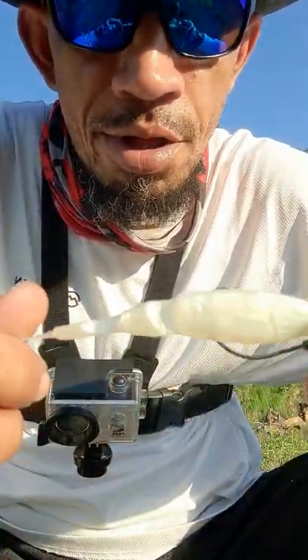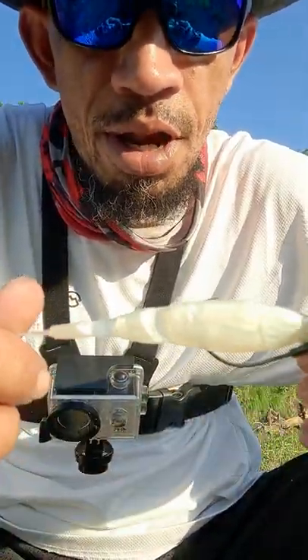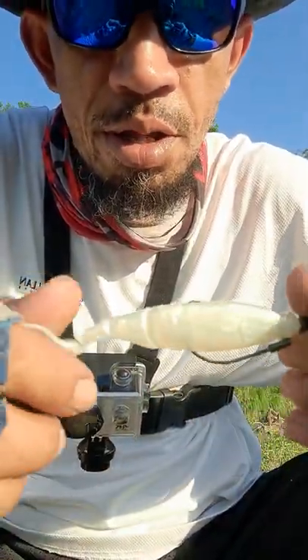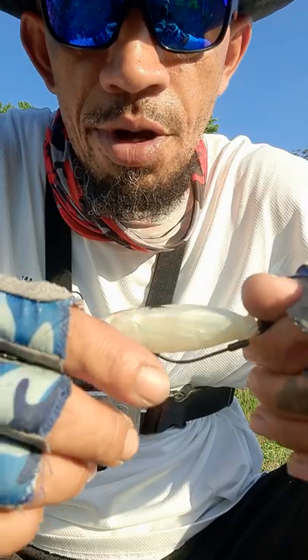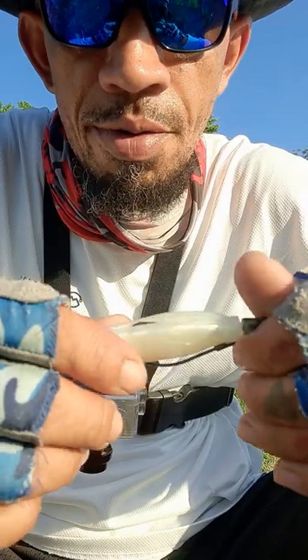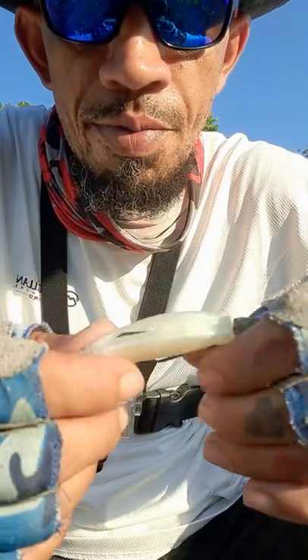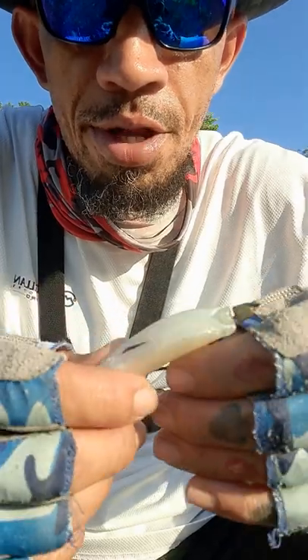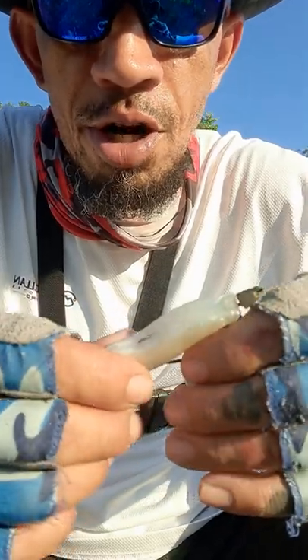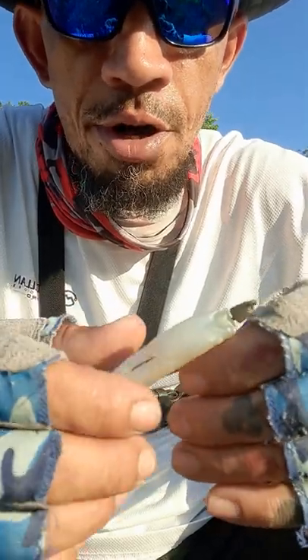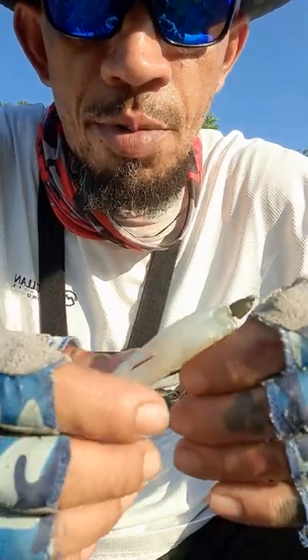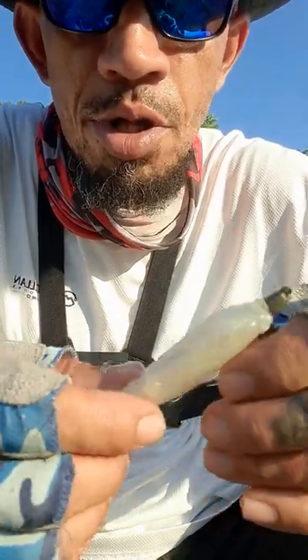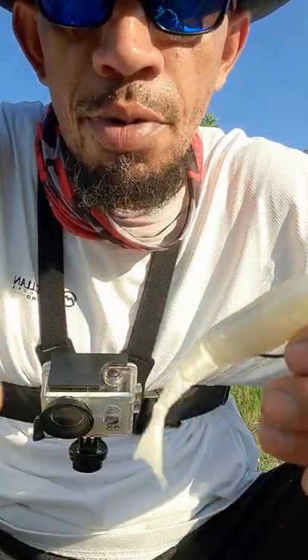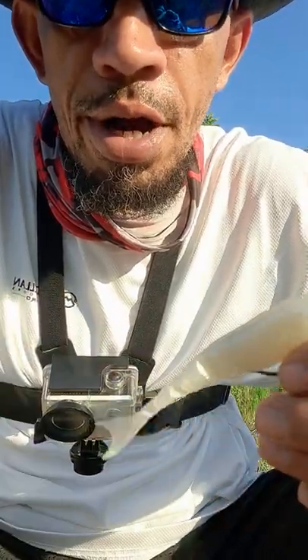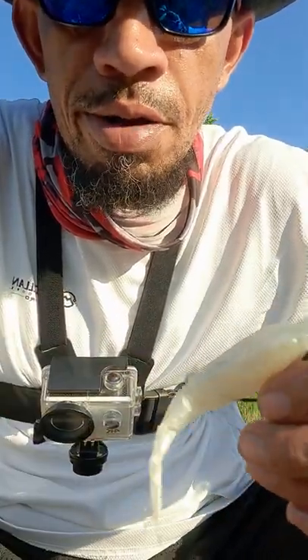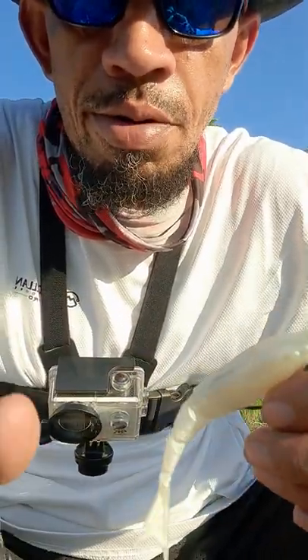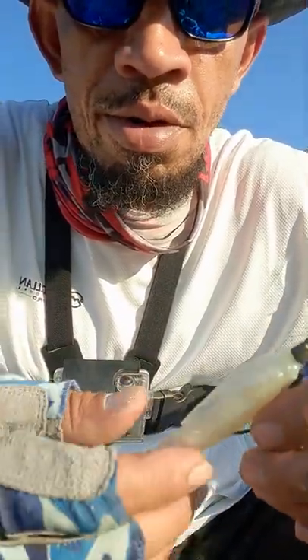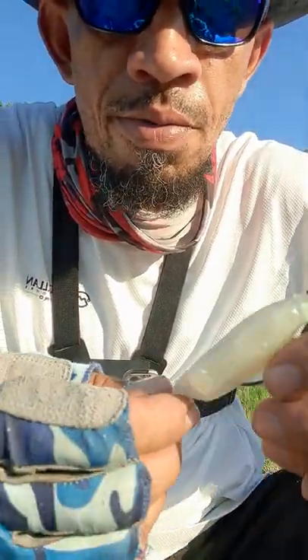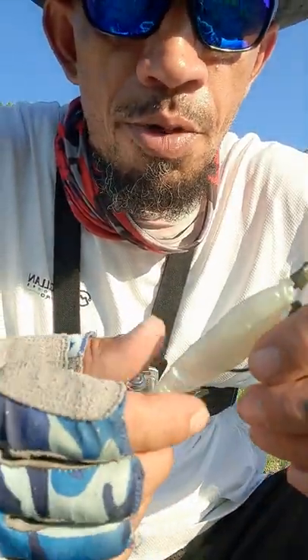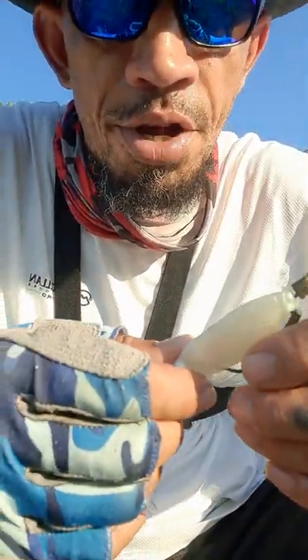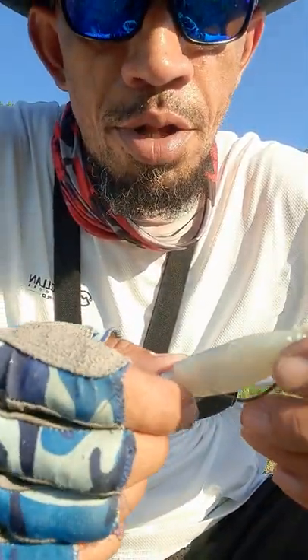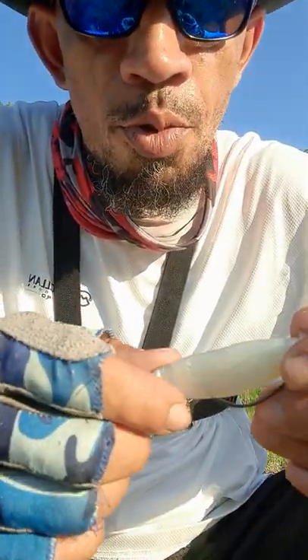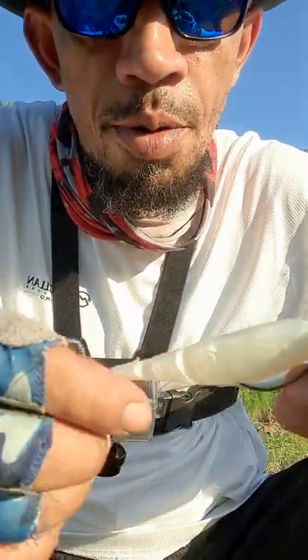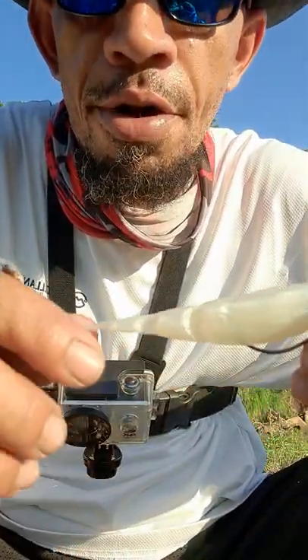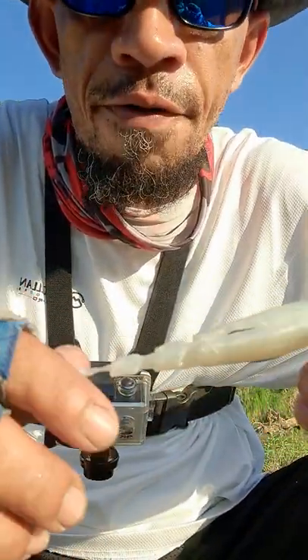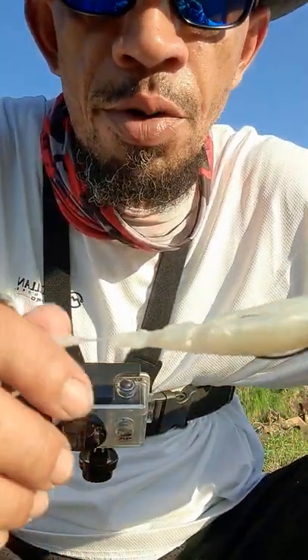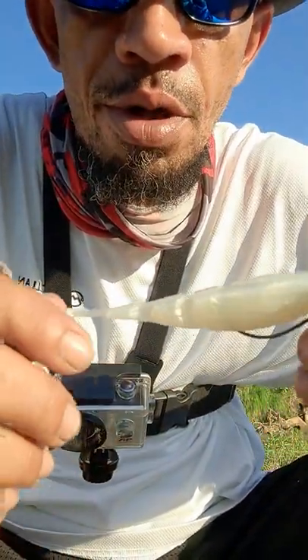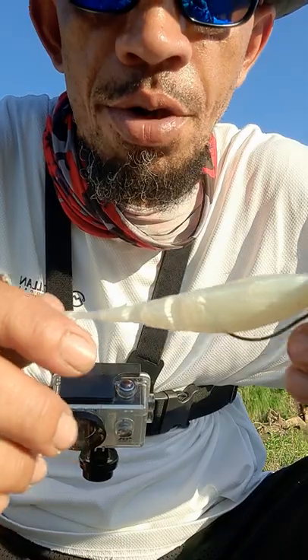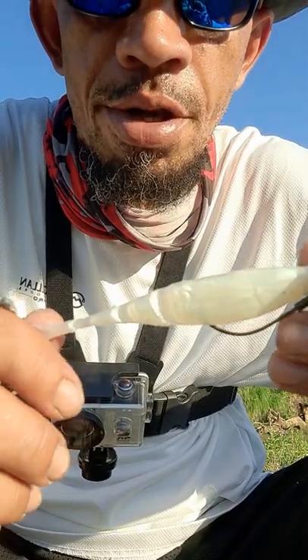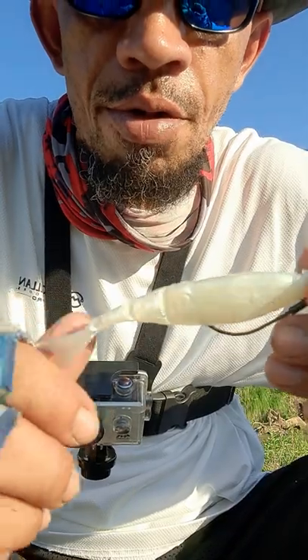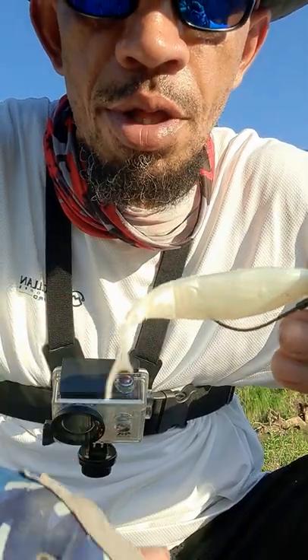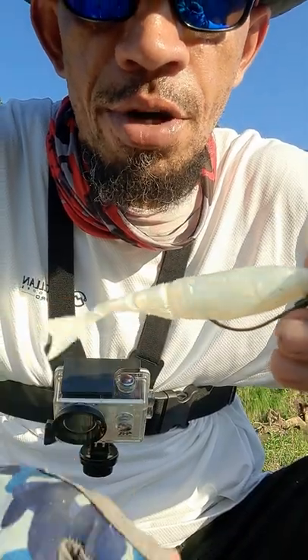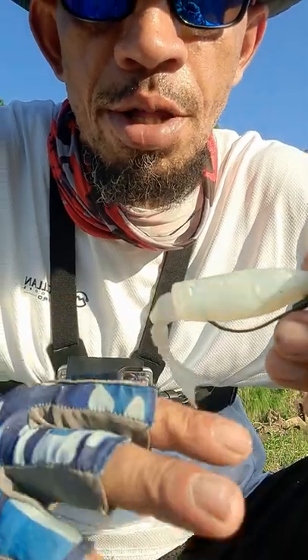I like Z-Man — not trying to plug them, but it's just the brand I use. You pick yours that you want, but a fluke is always good to go in these summer days.